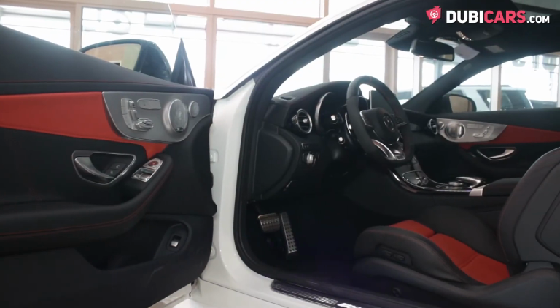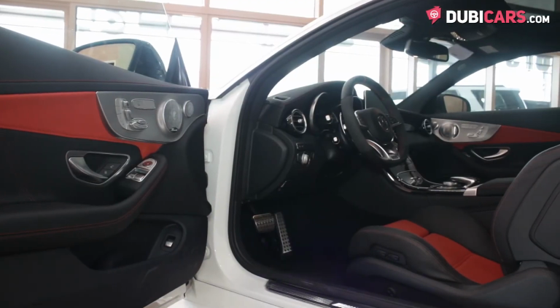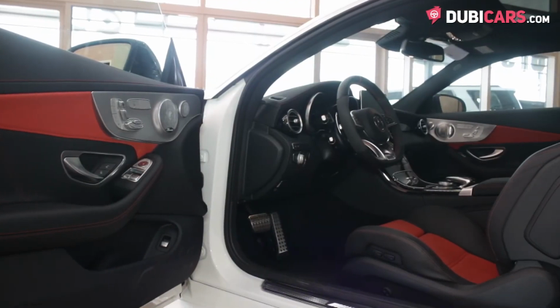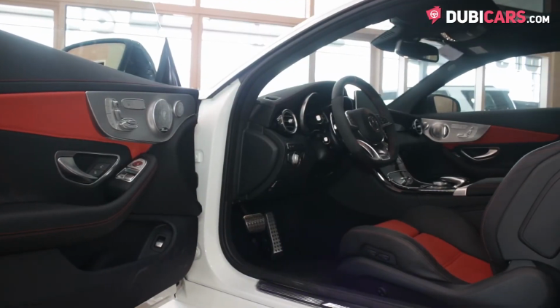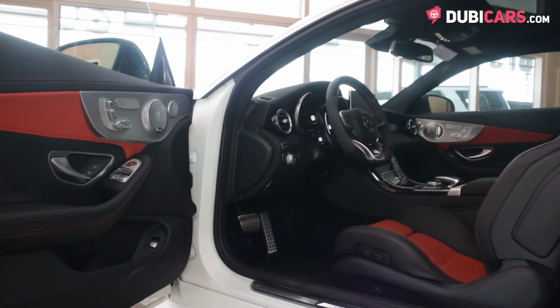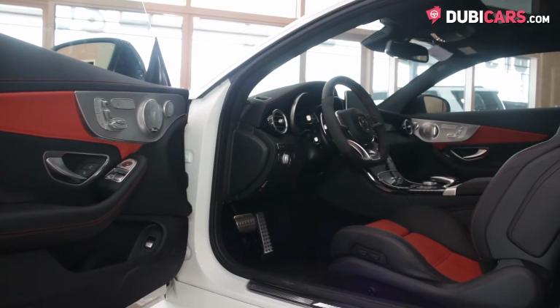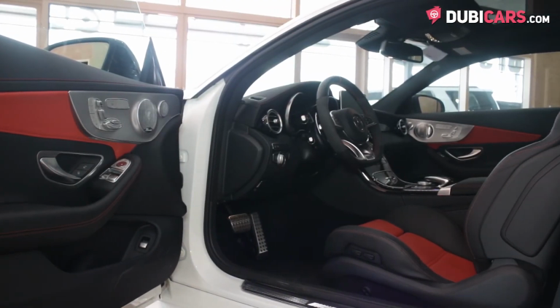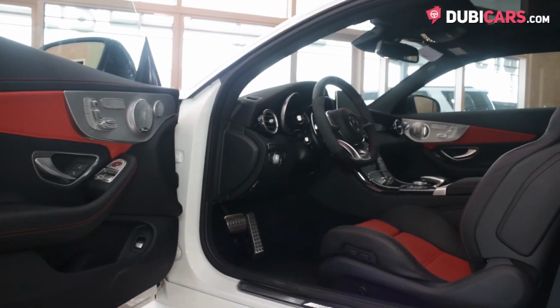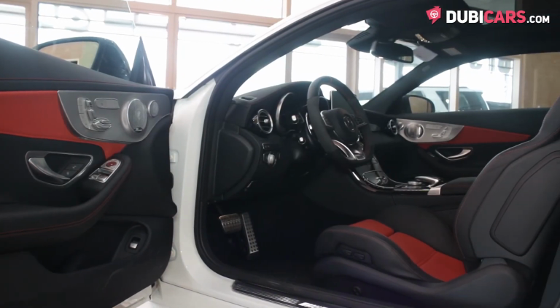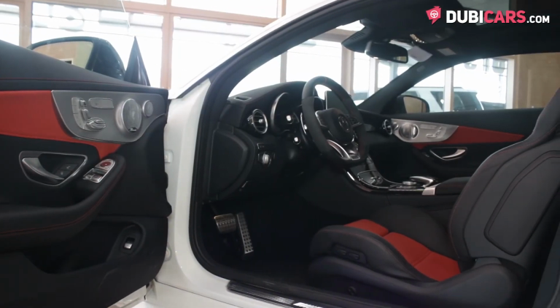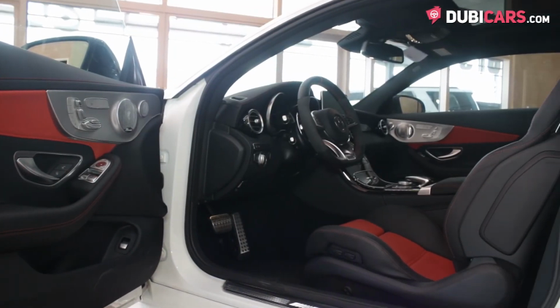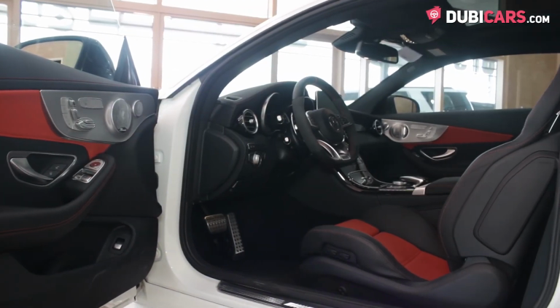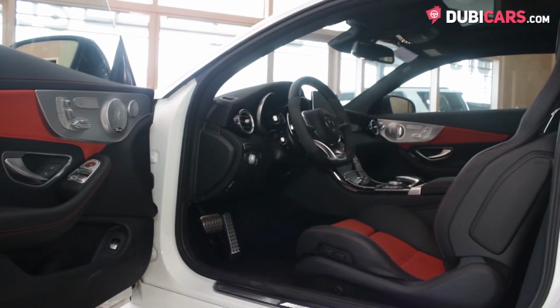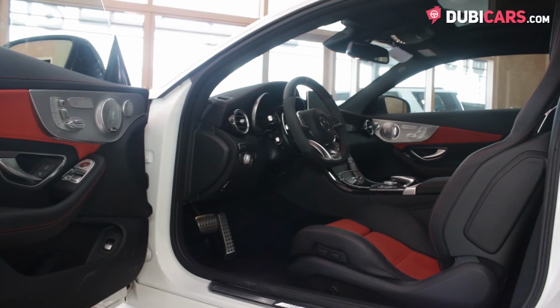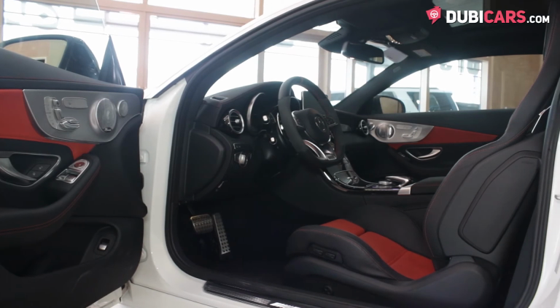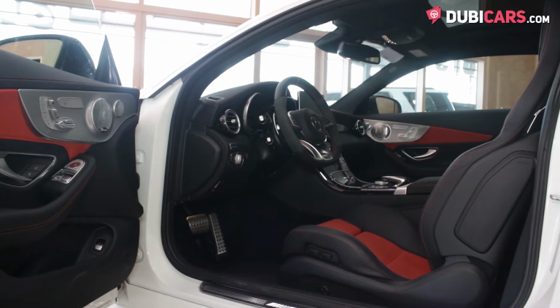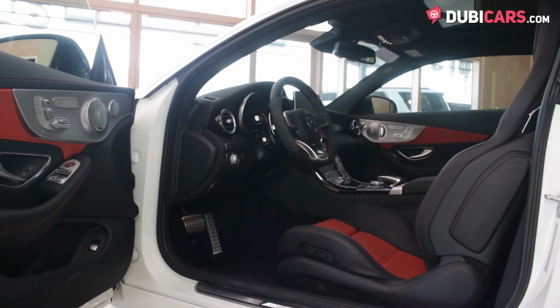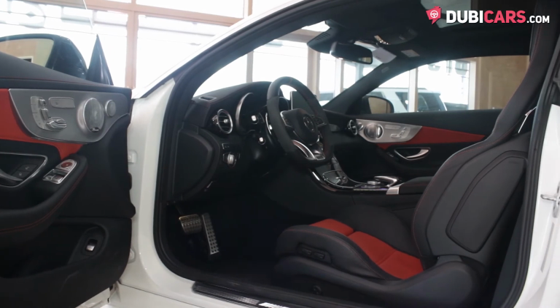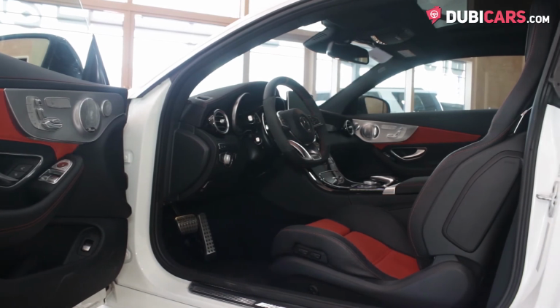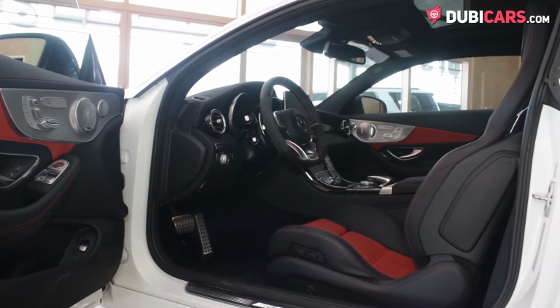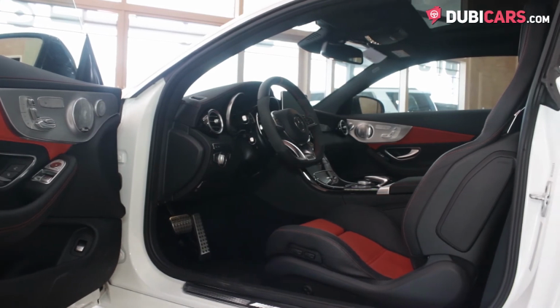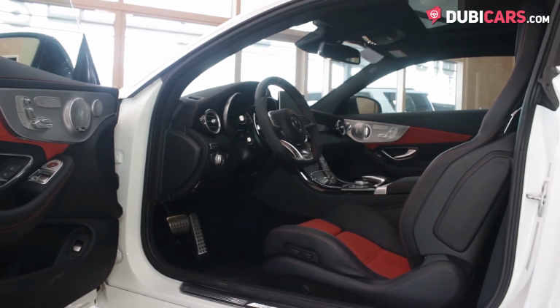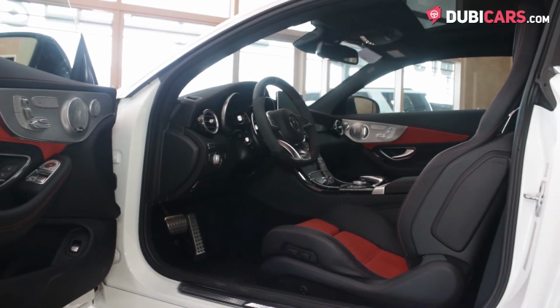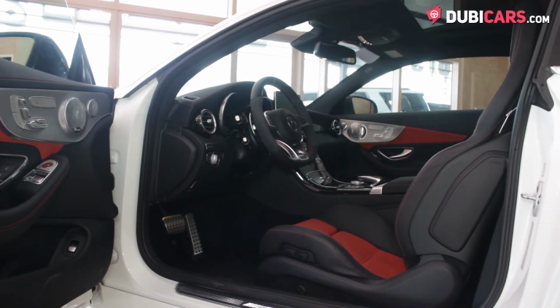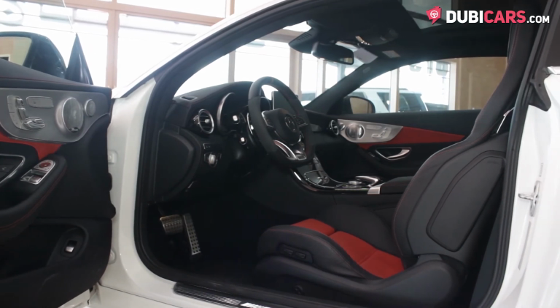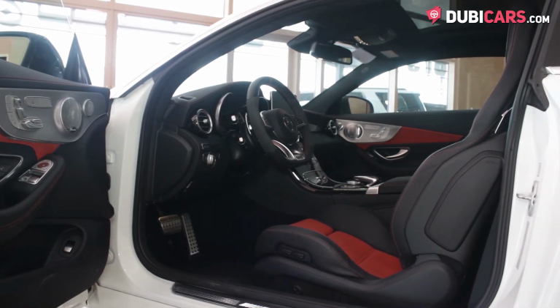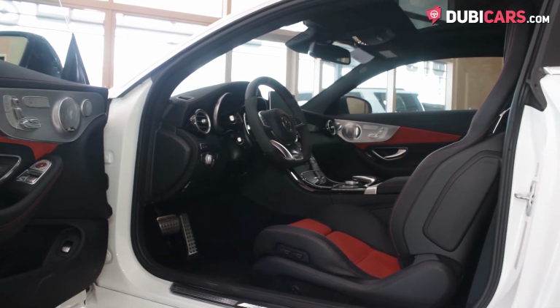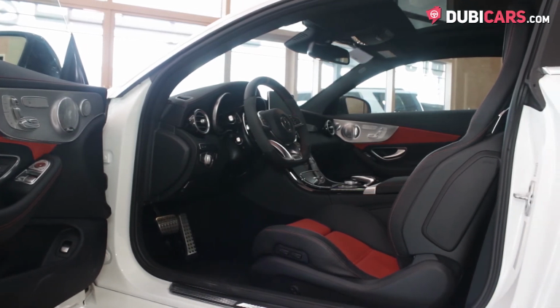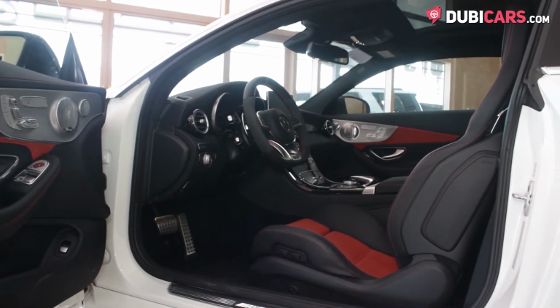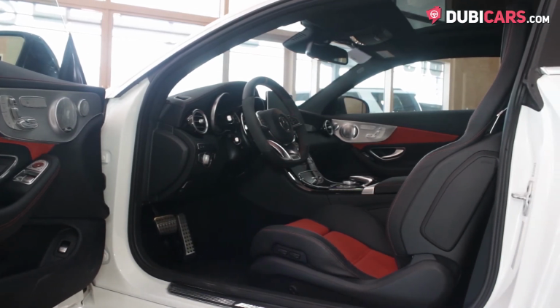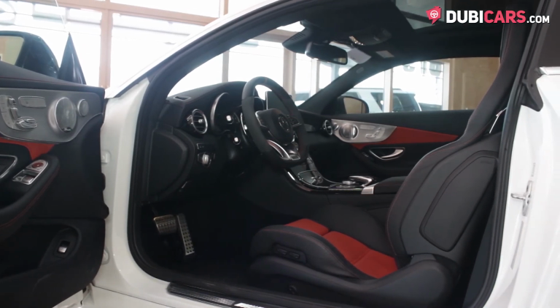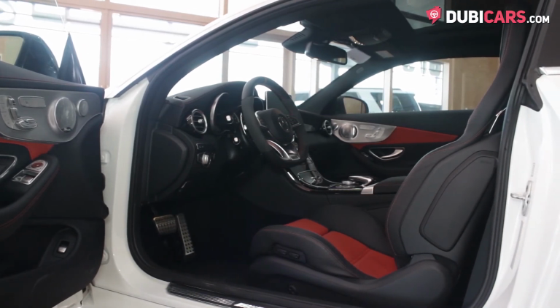Inside, the powerful two-door has two rows of black and red leather seats, with enough room for four people, and eye-catching red stitching.